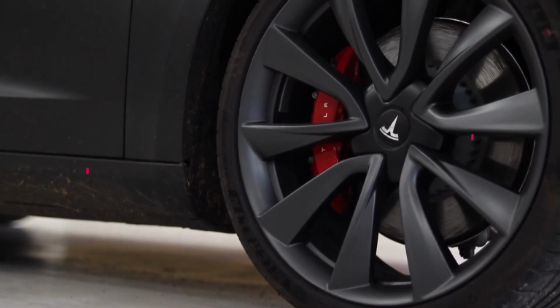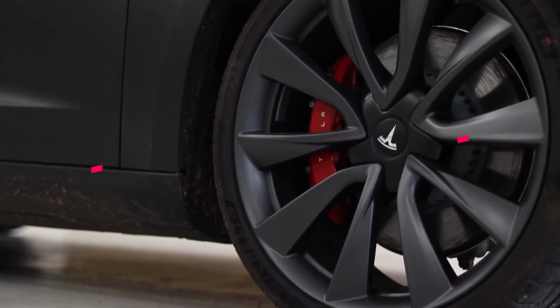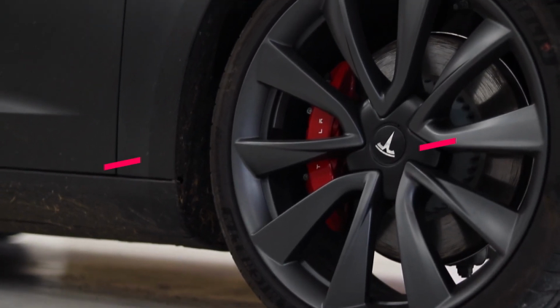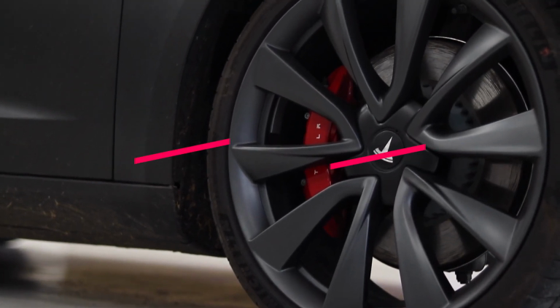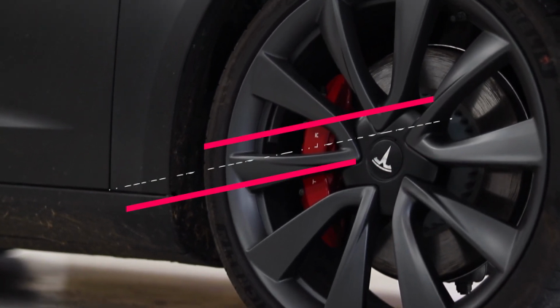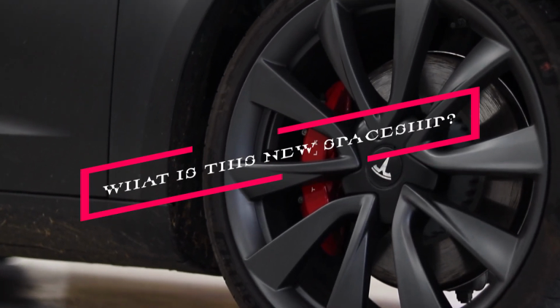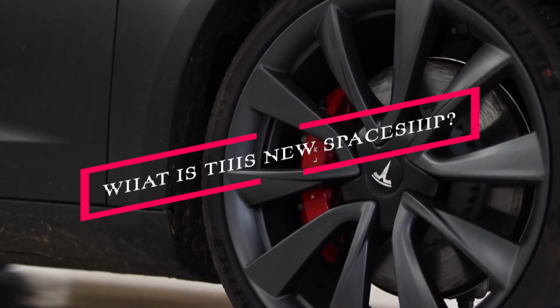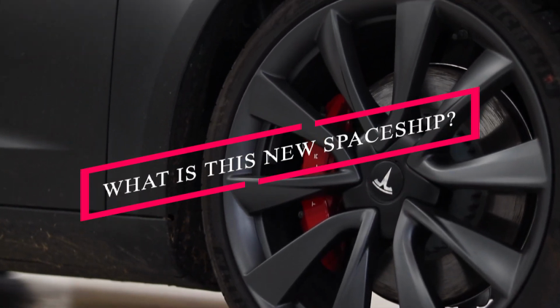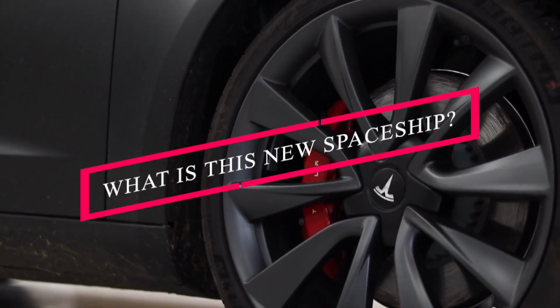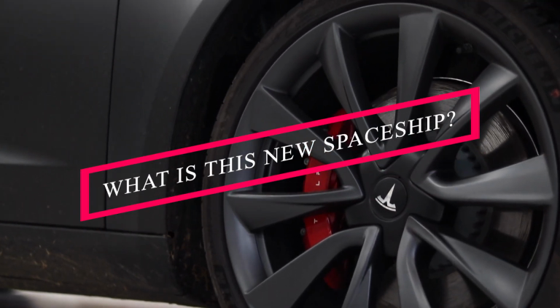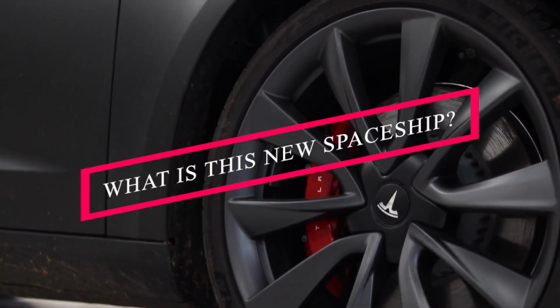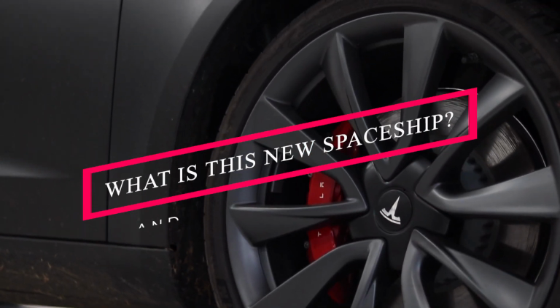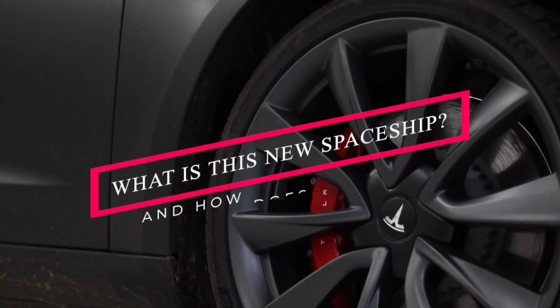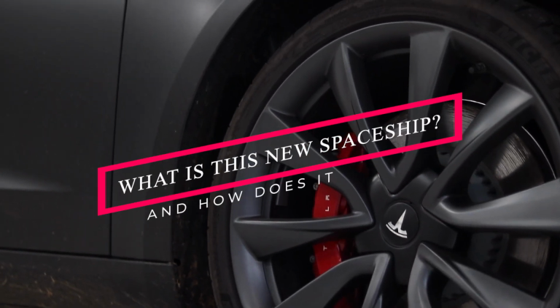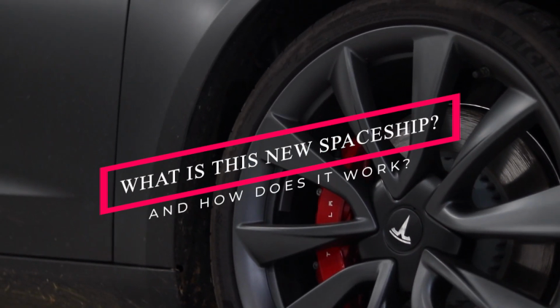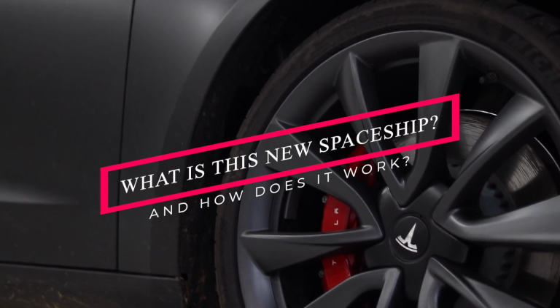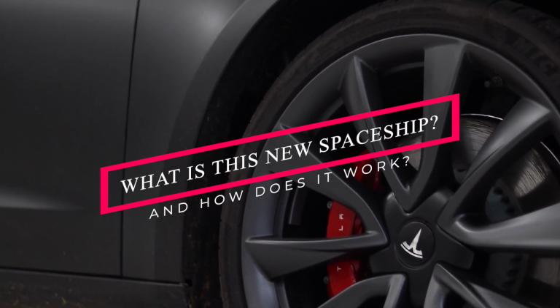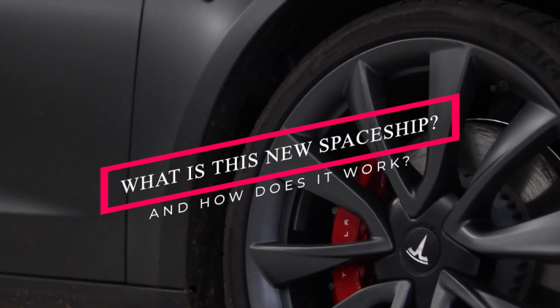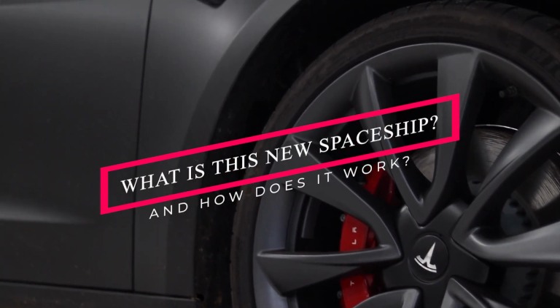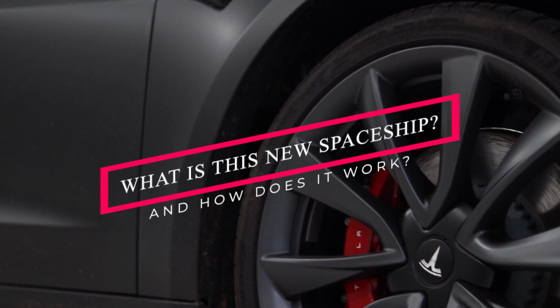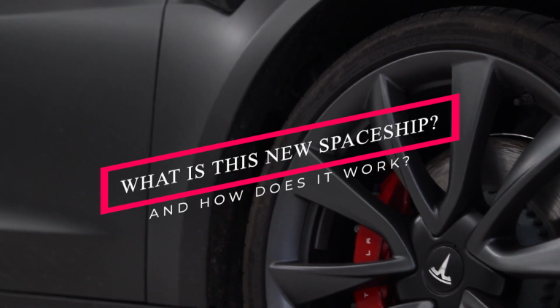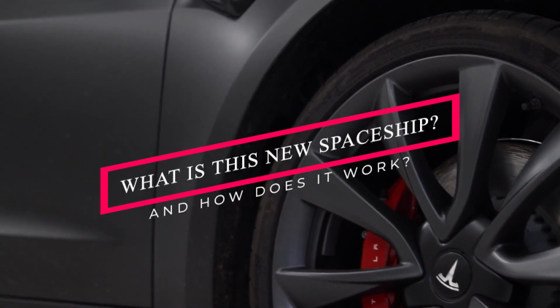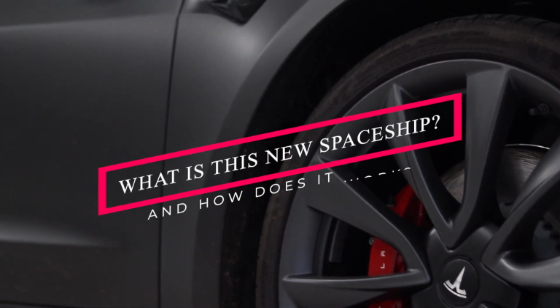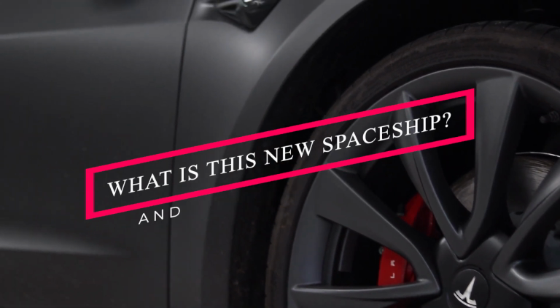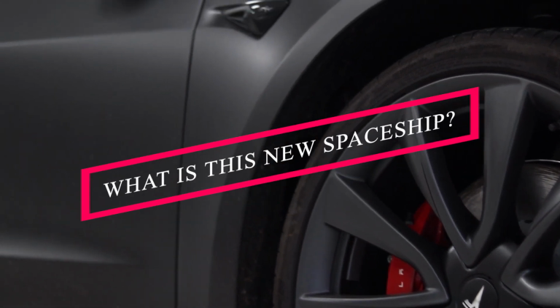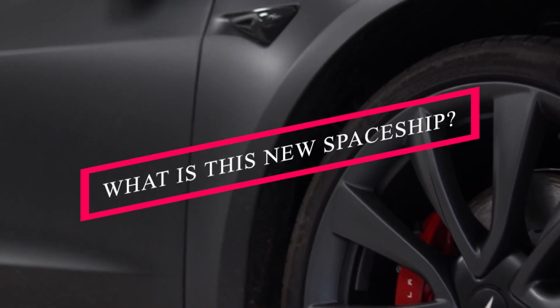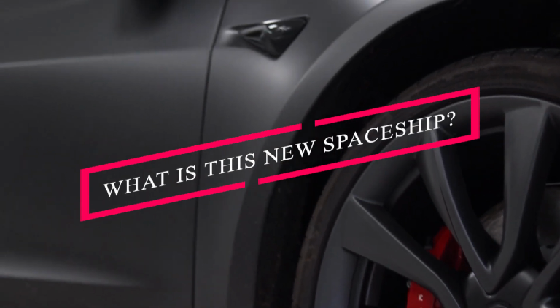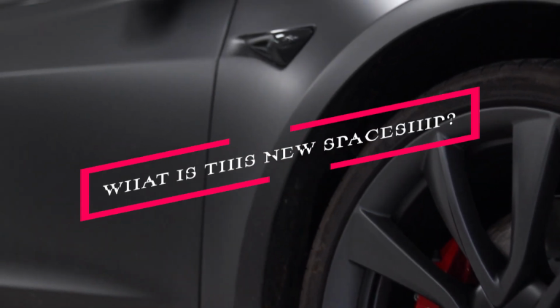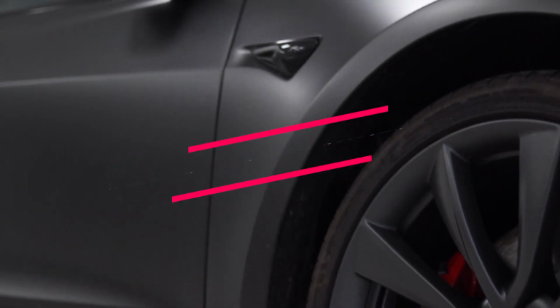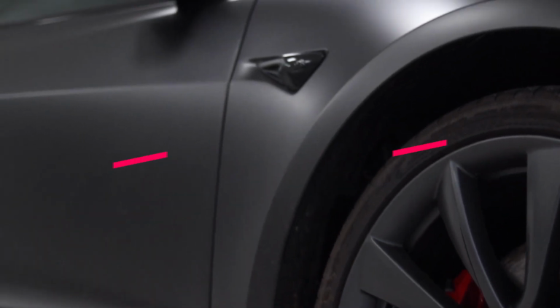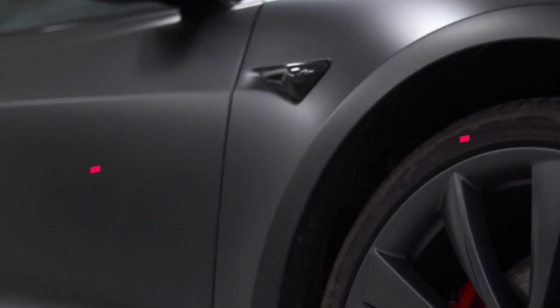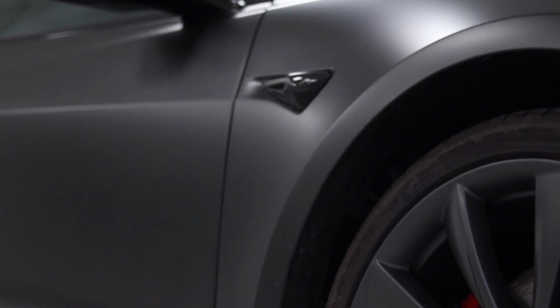But what is this new spaceship, and how does it work? Keep on watching to find out.